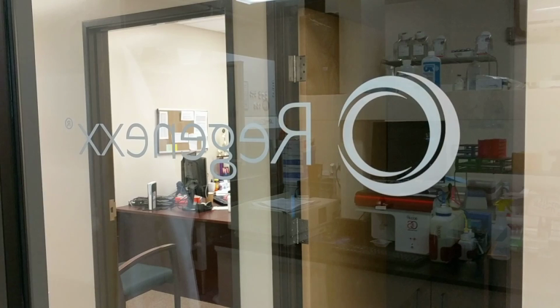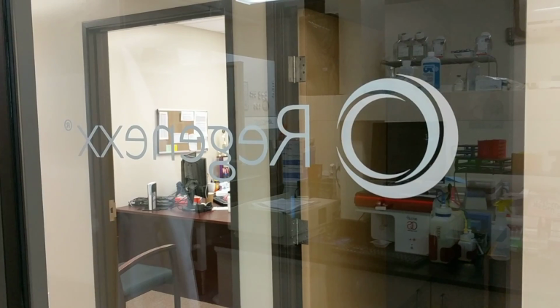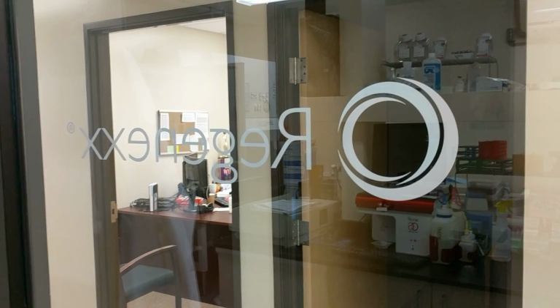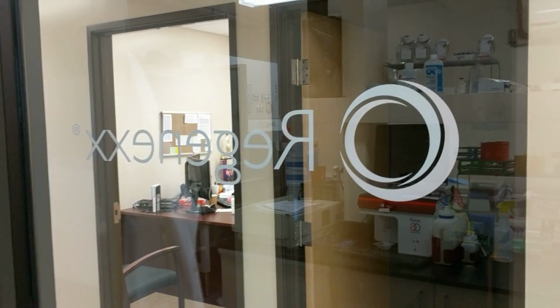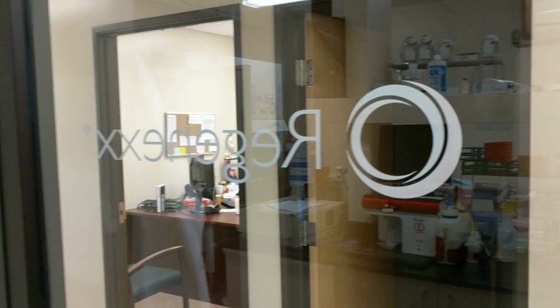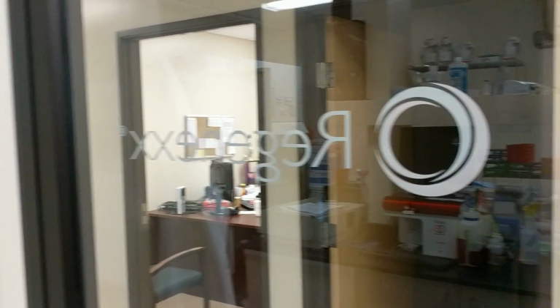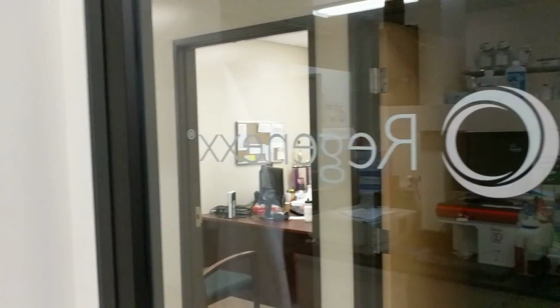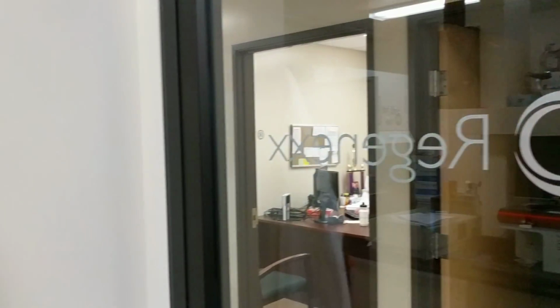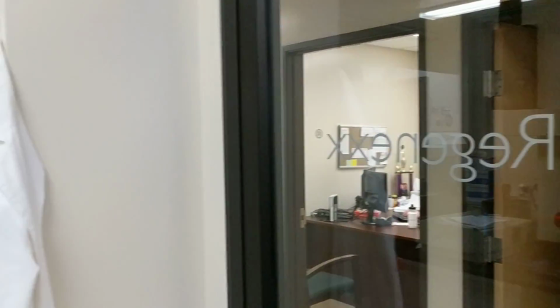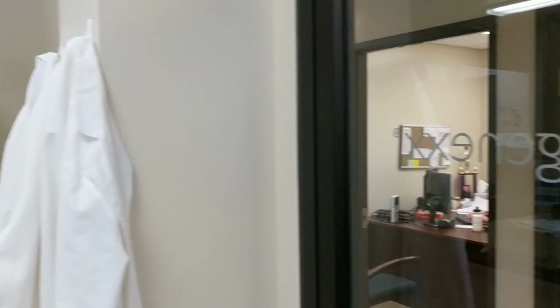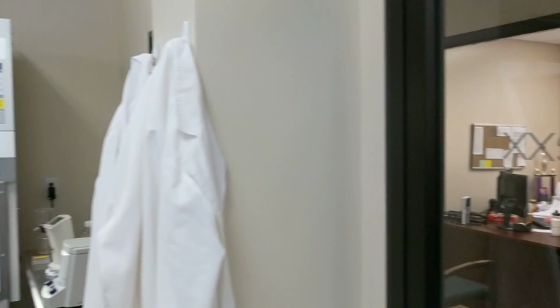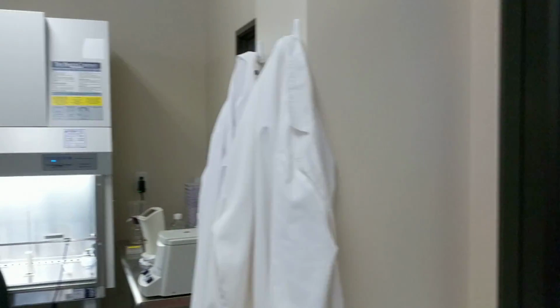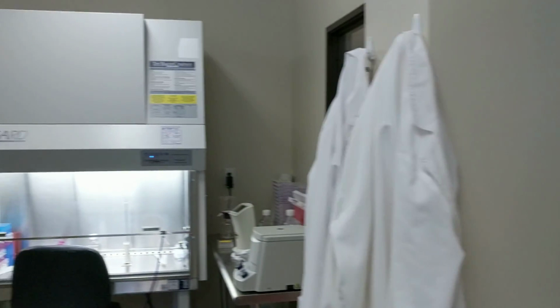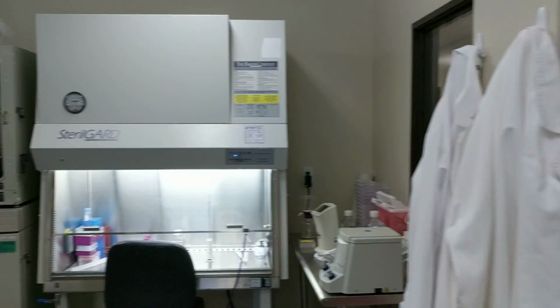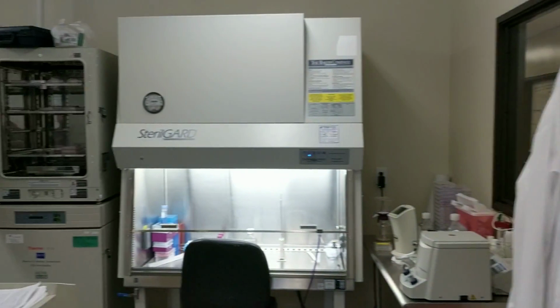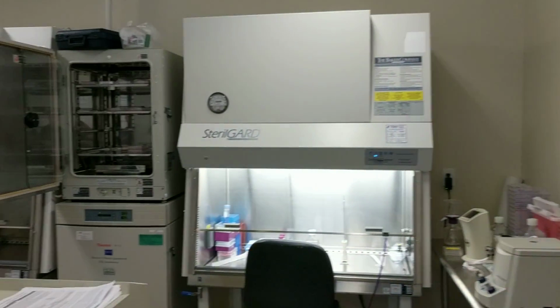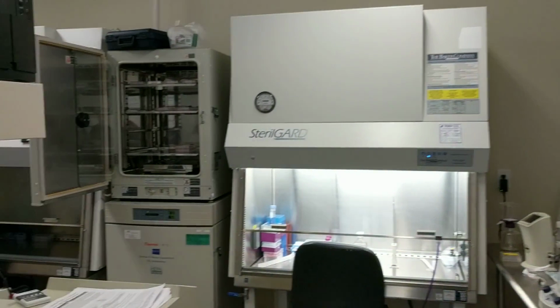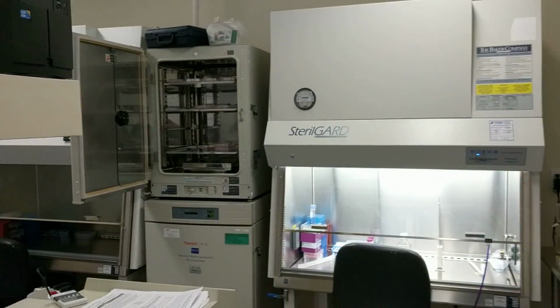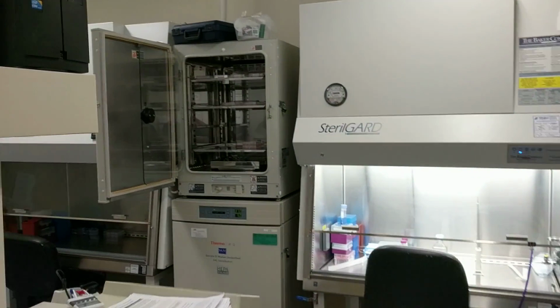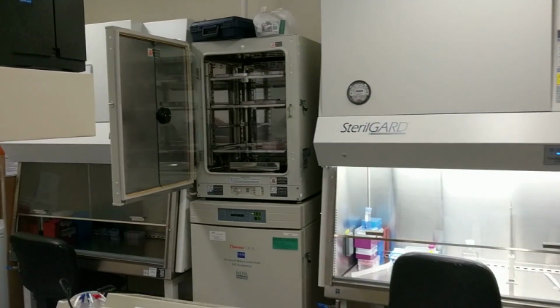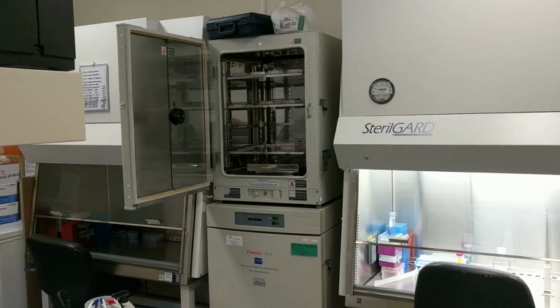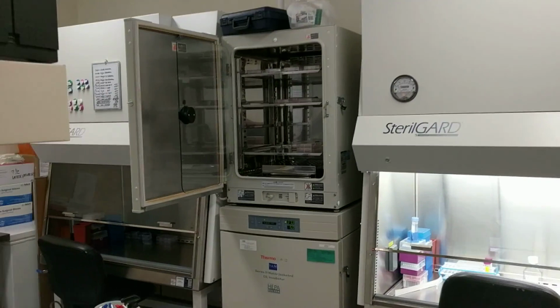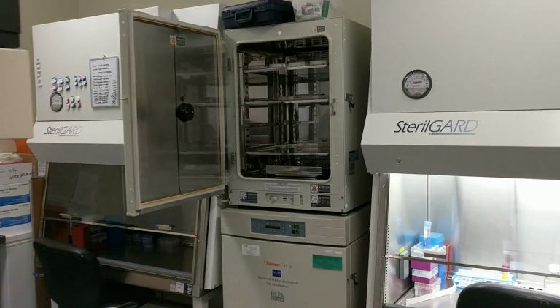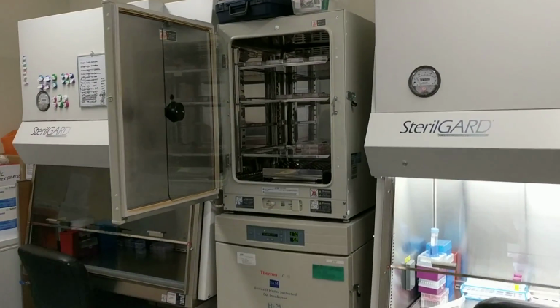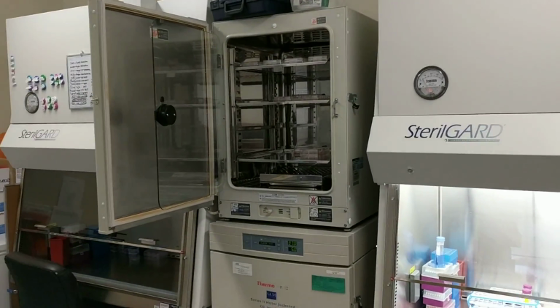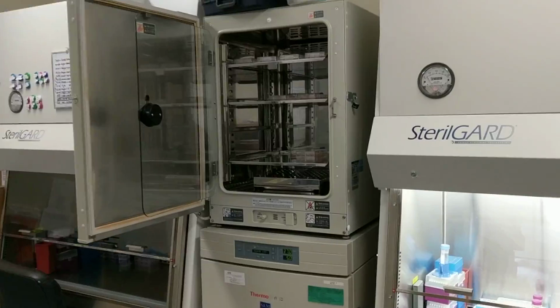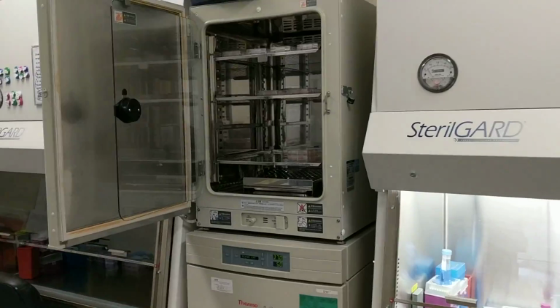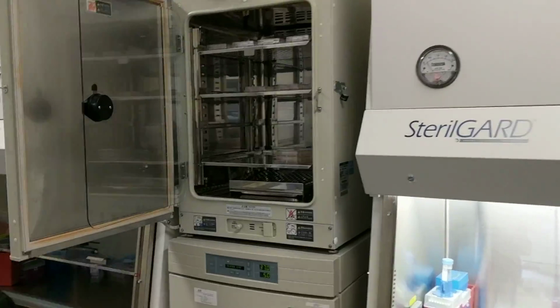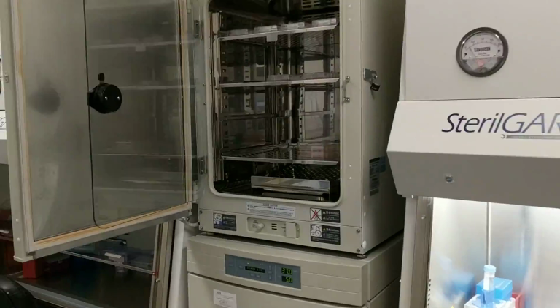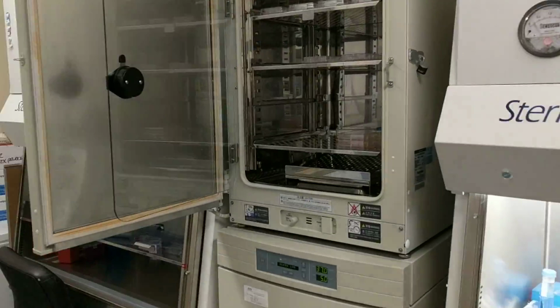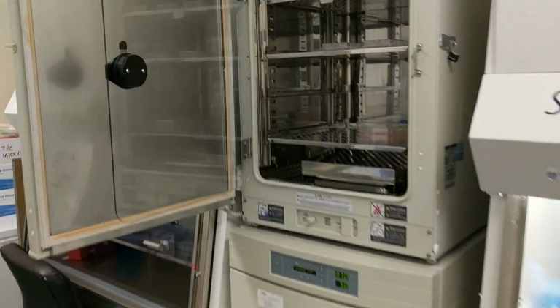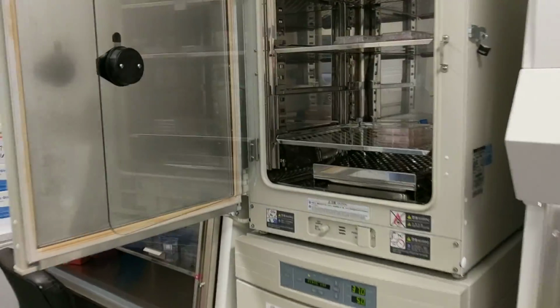Hi, it's Dr. Centeno, and today we're going to focus on how mesenchymal stem cells are cultured.